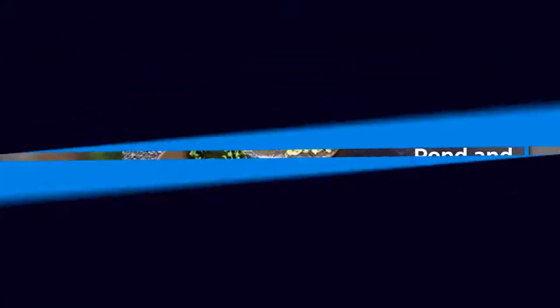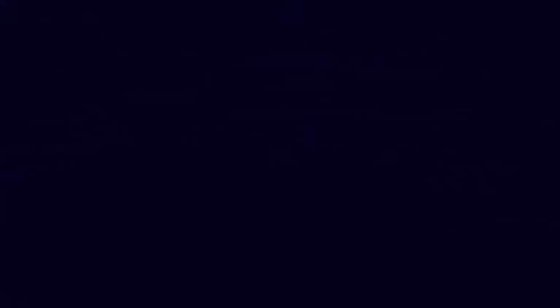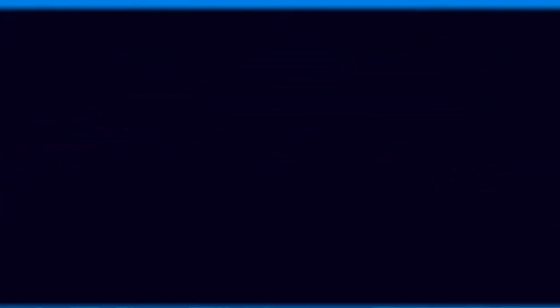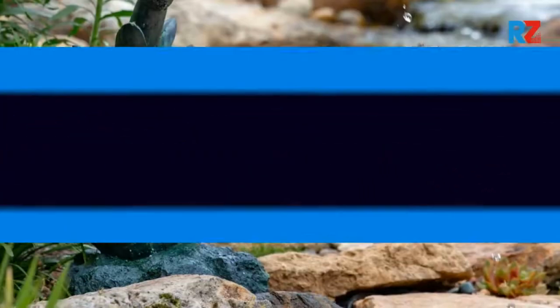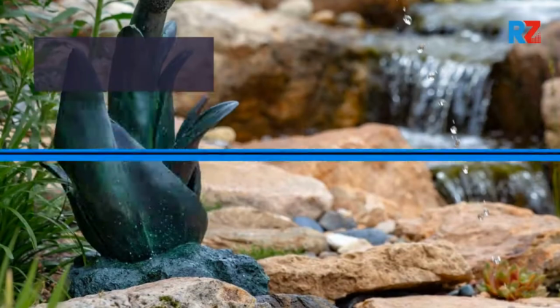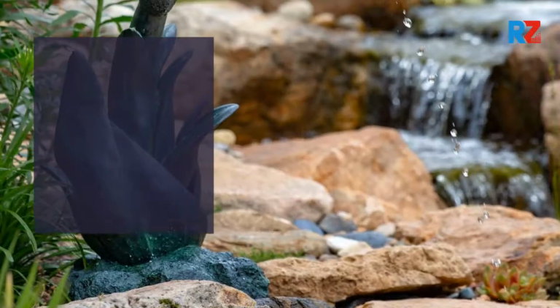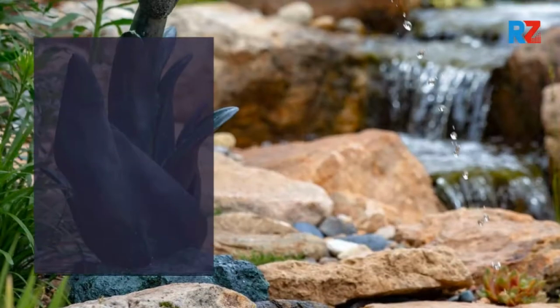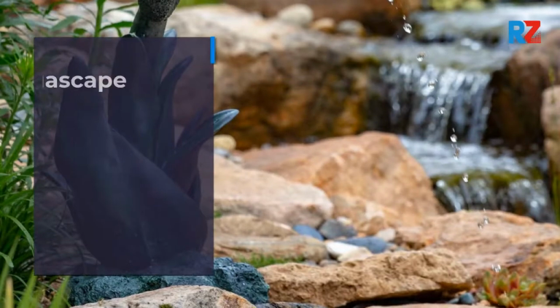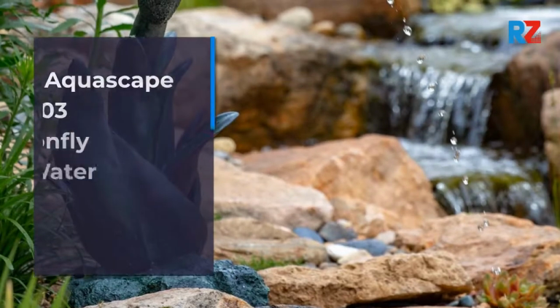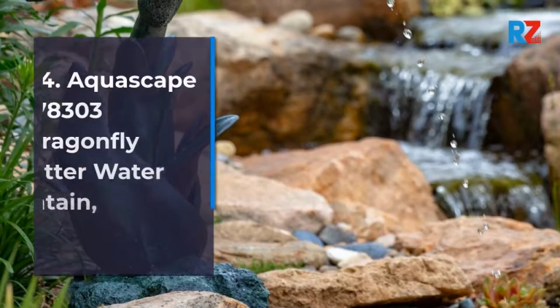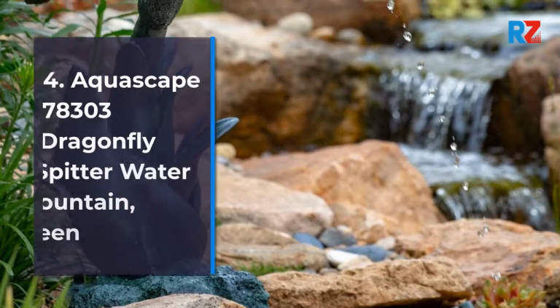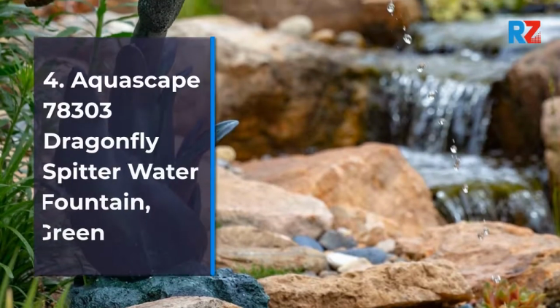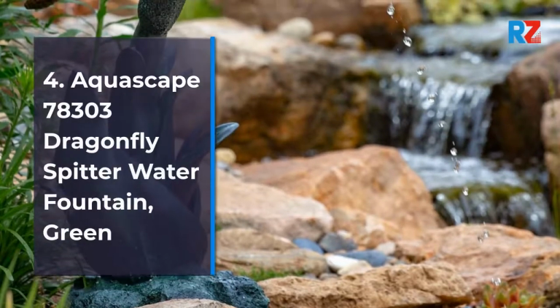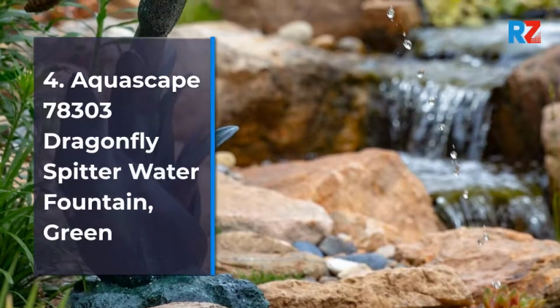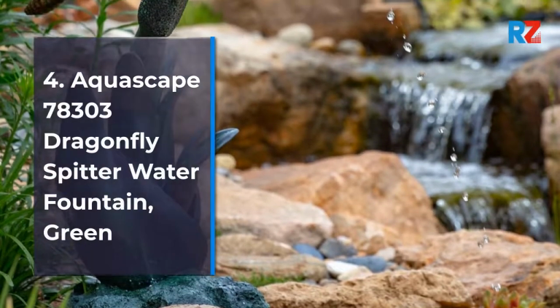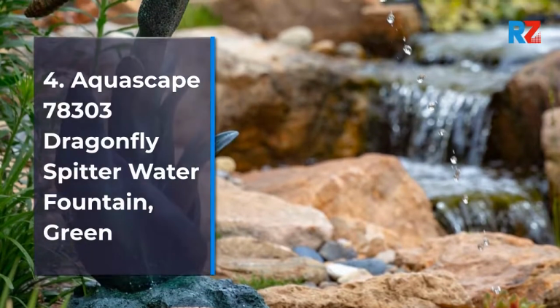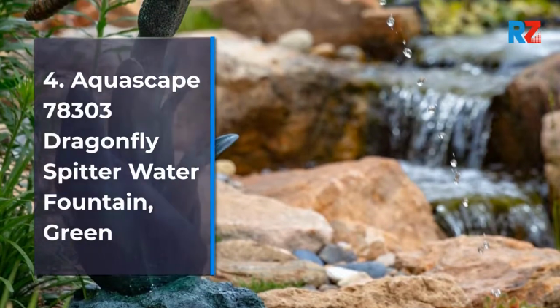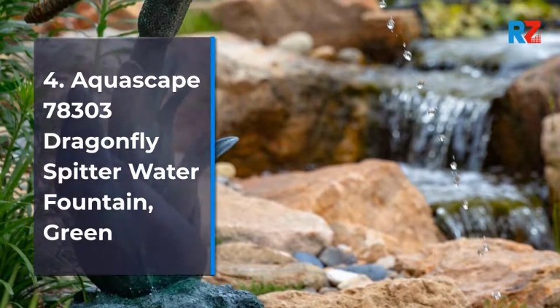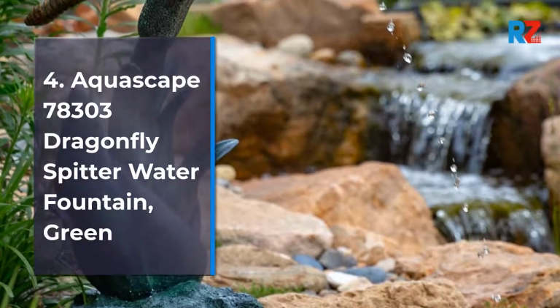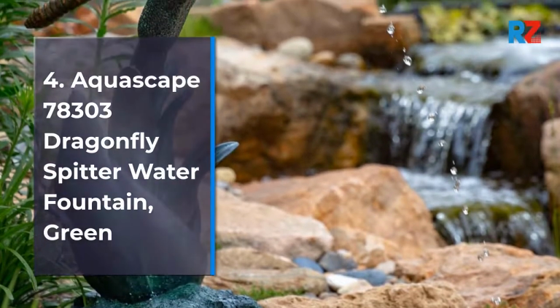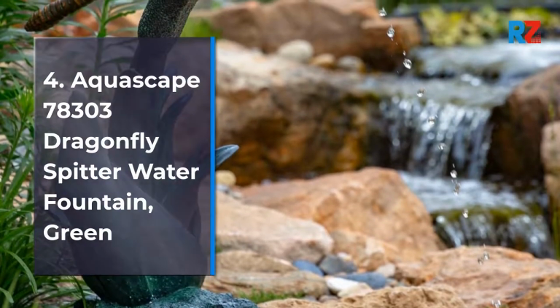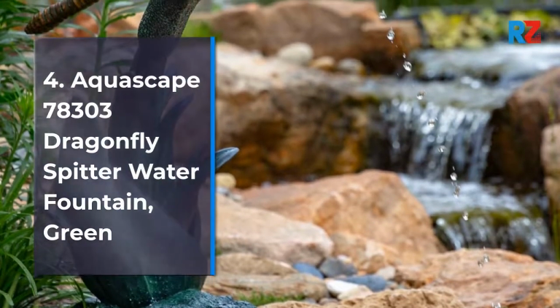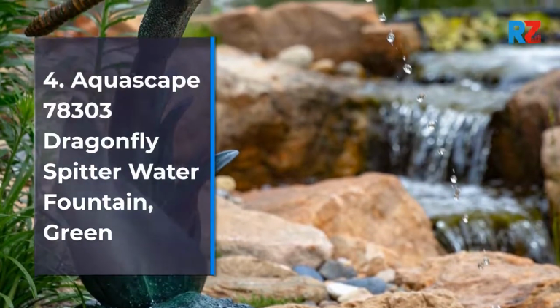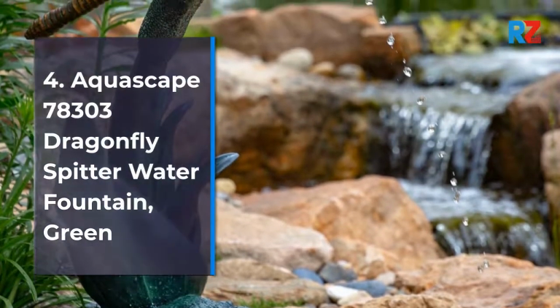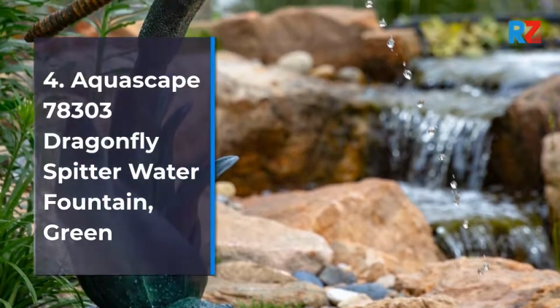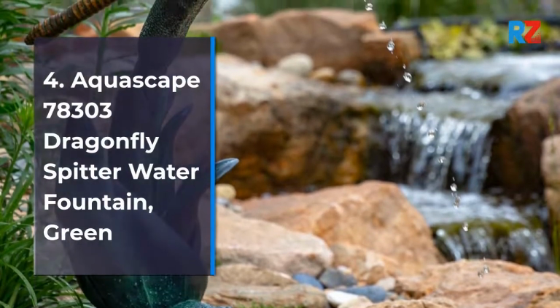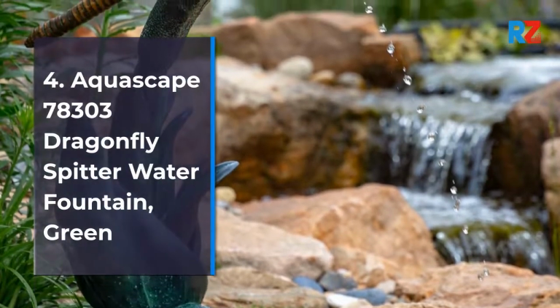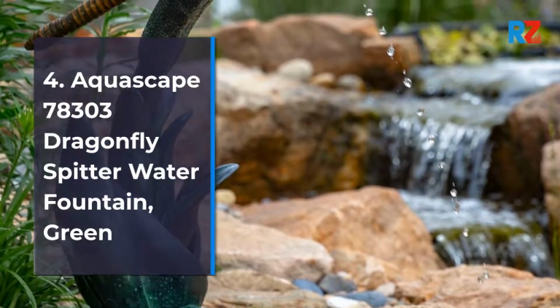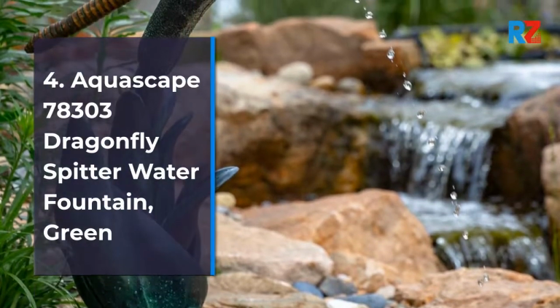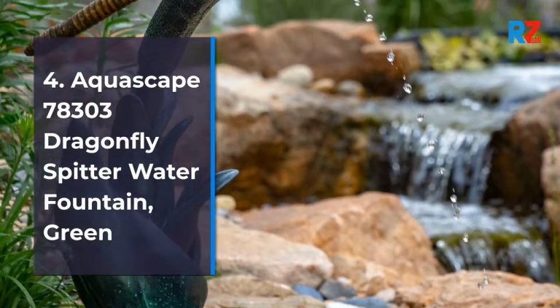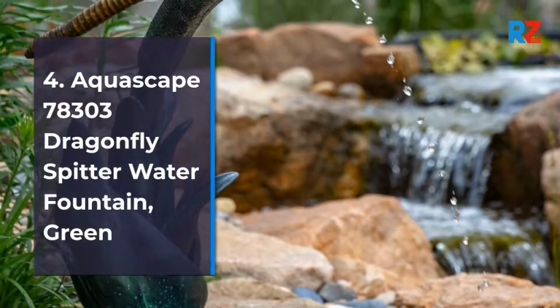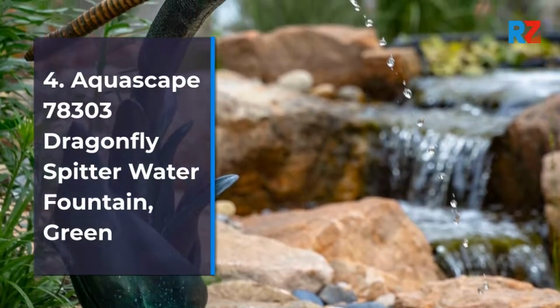4. Aquascape 78303 Dragonfly Spitter Water Fountain, Green.